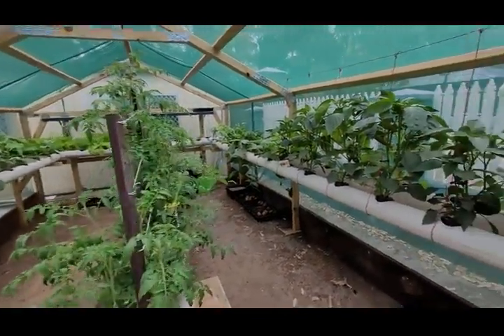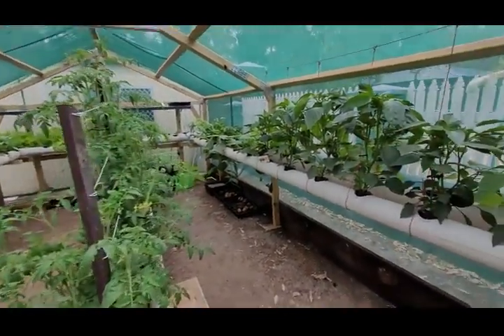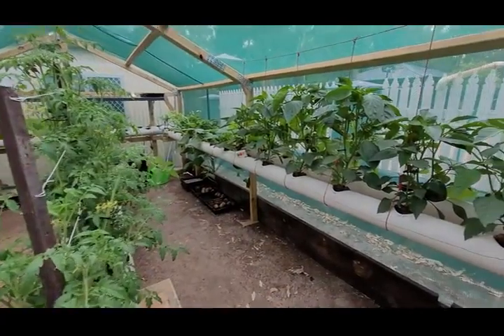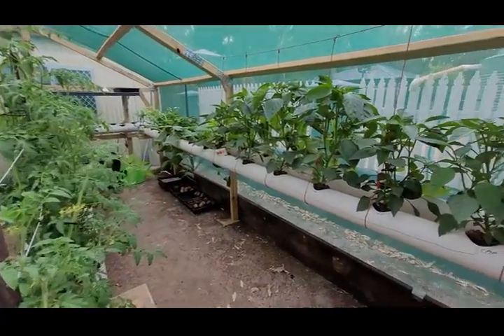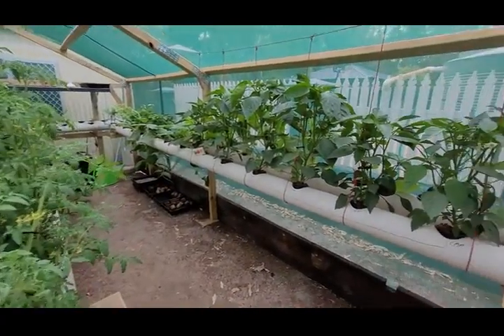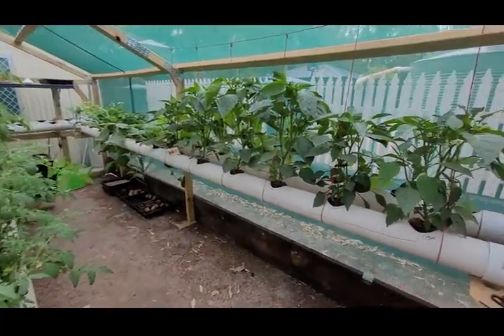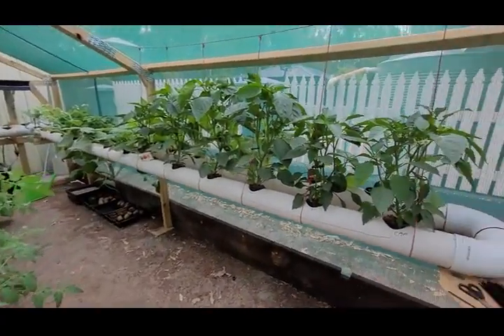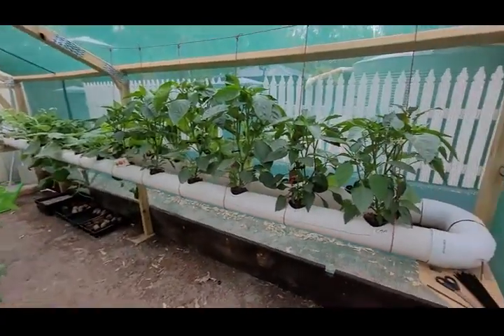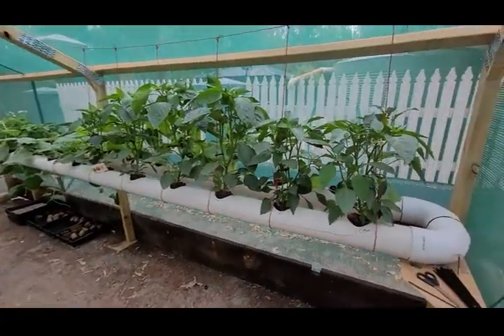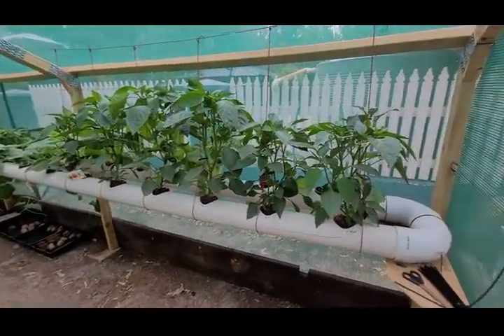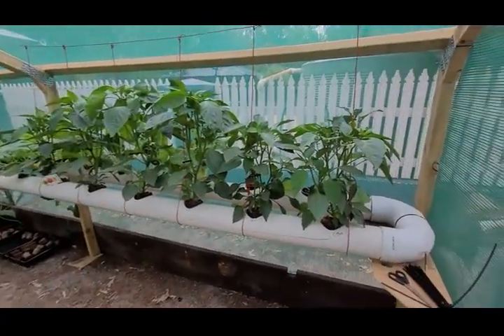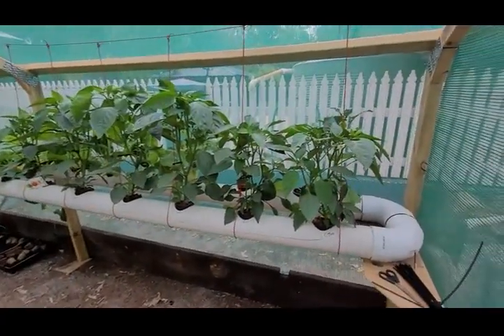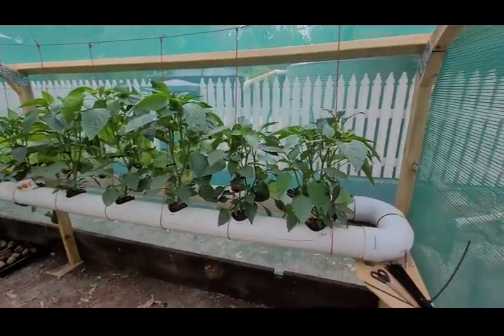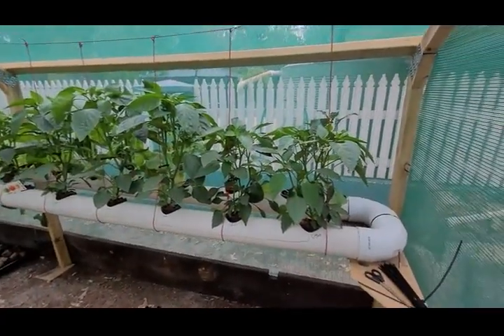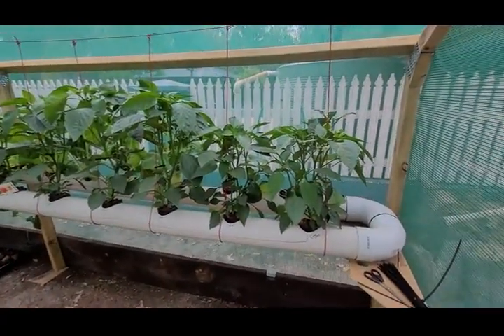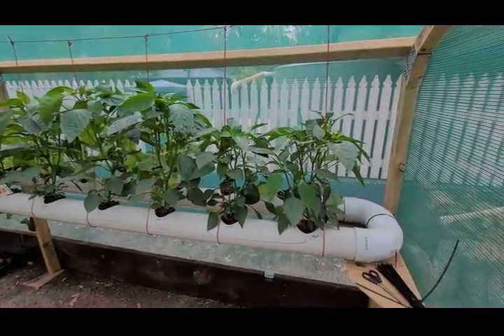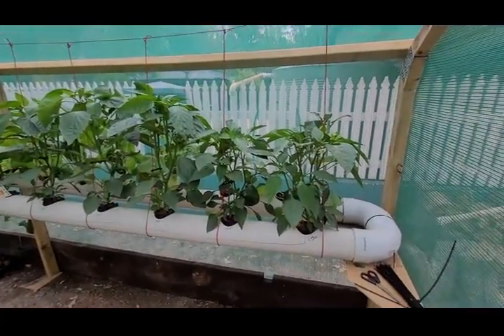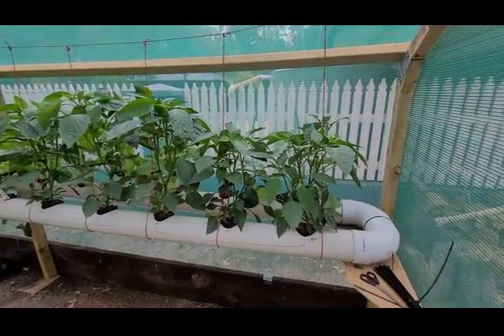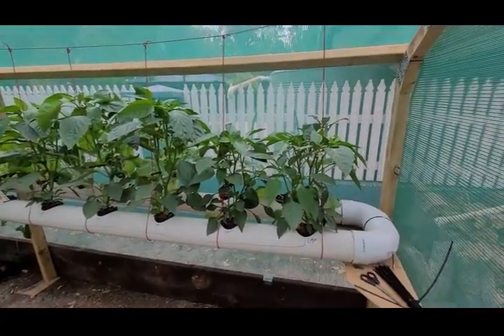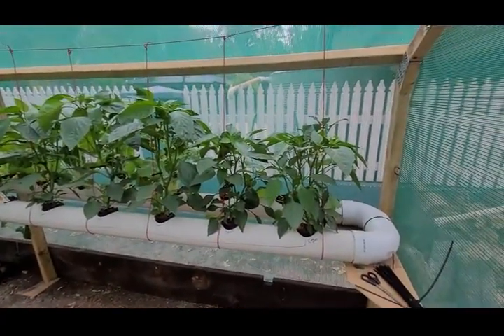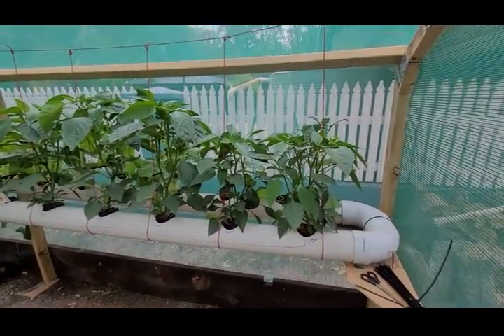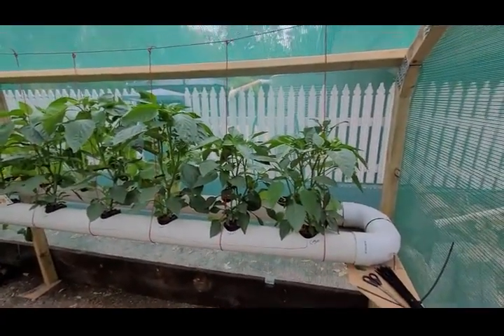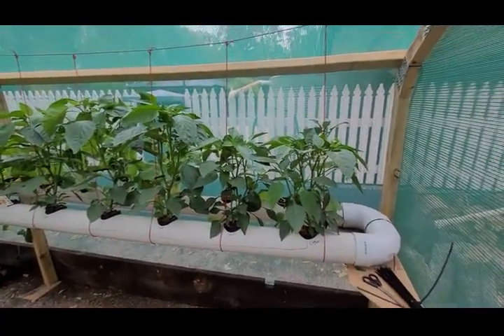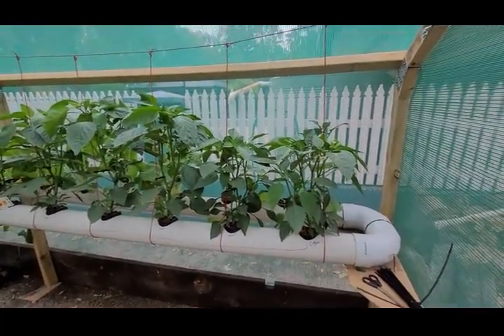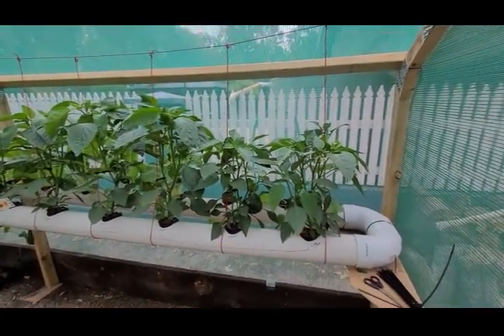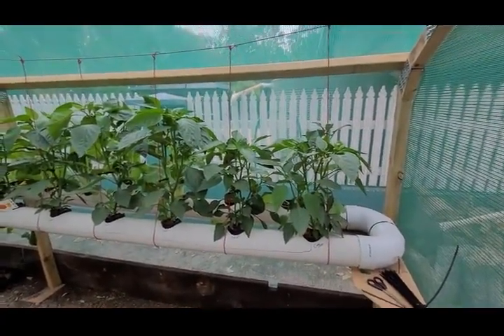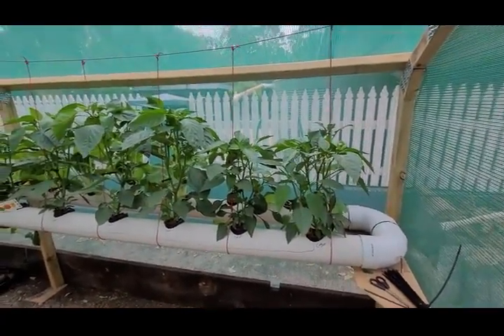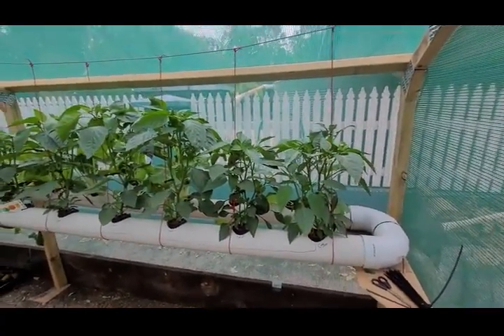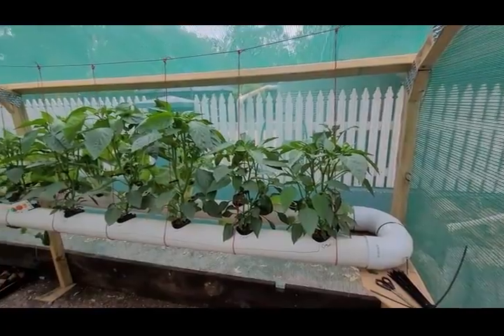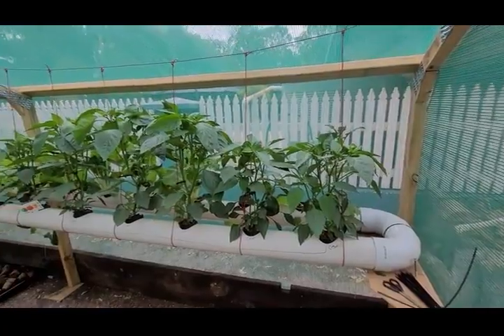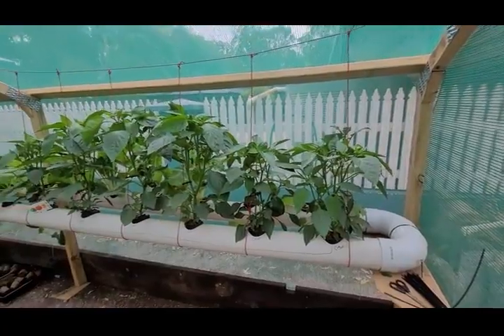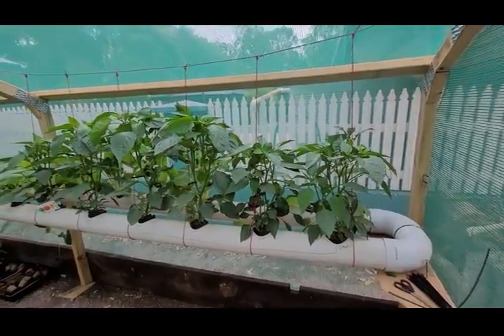I've never seen plants grow this fast before. These are only five weeks, two days old since seedlings.